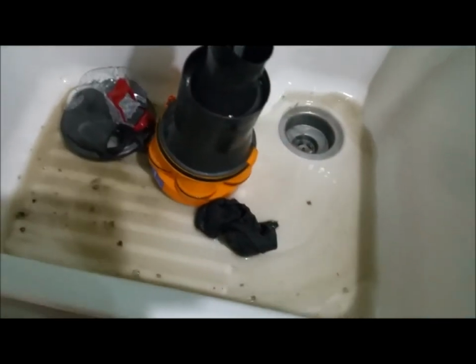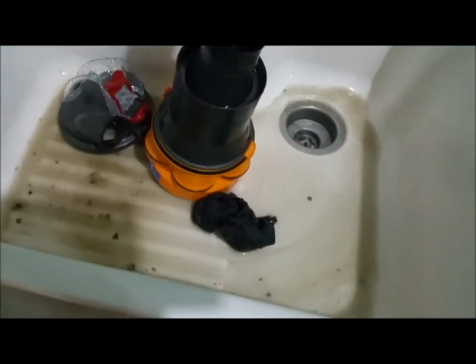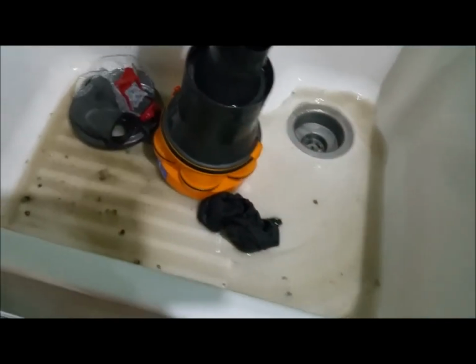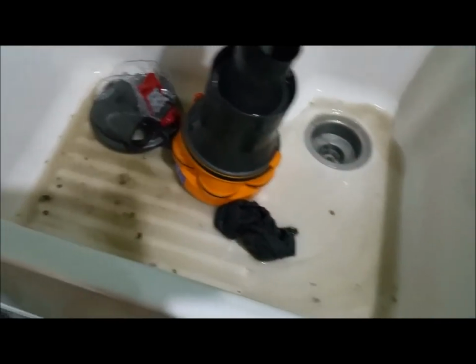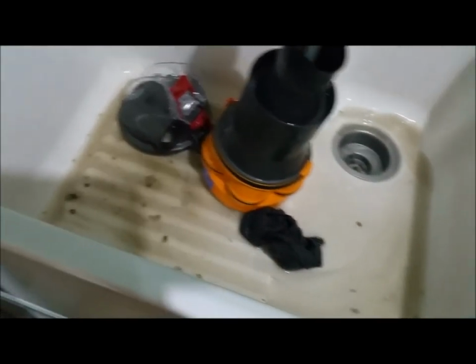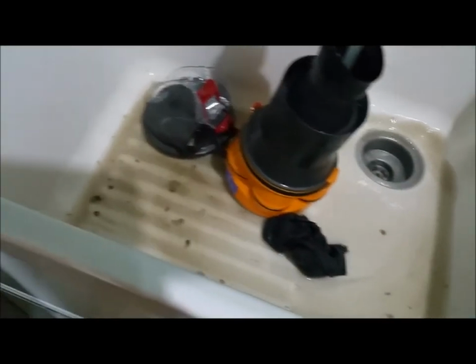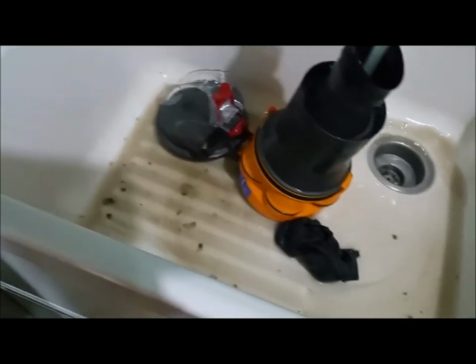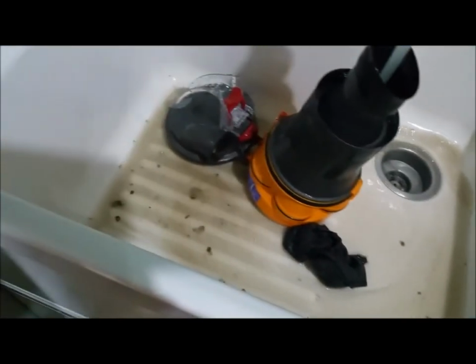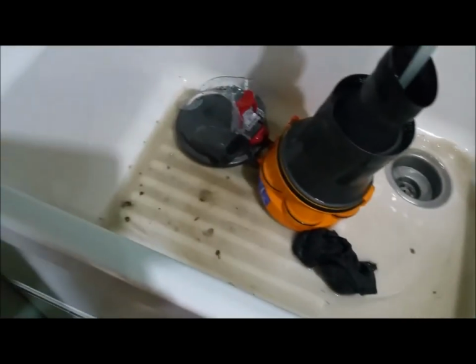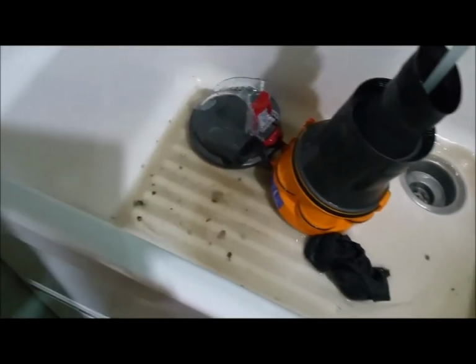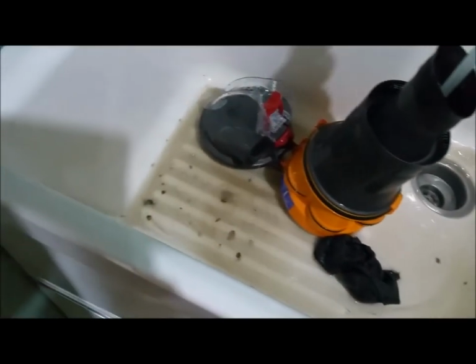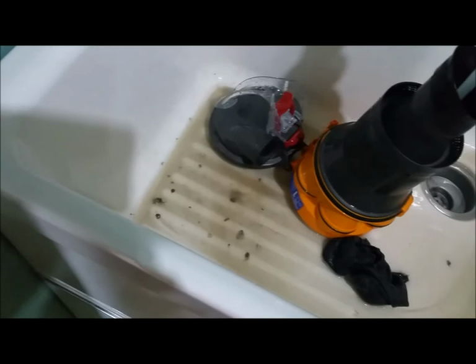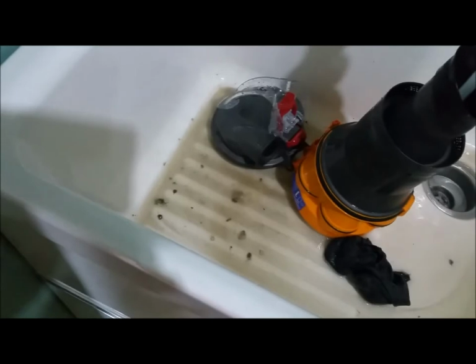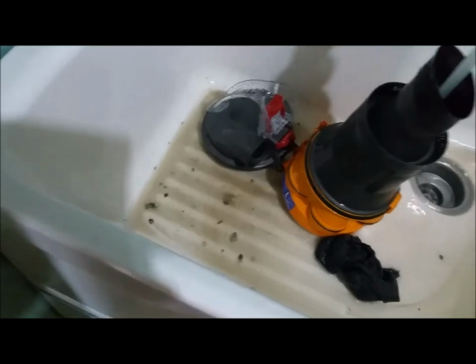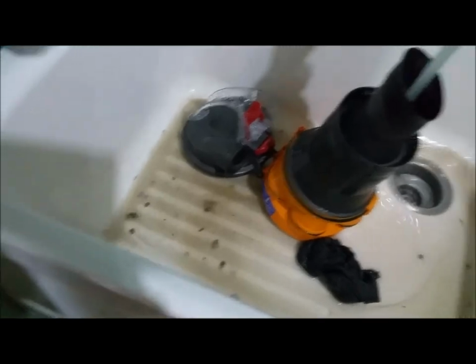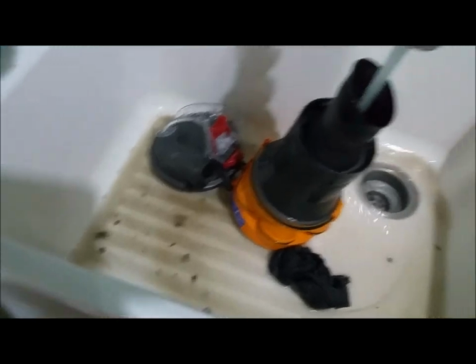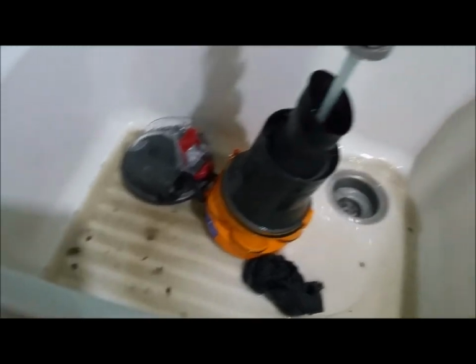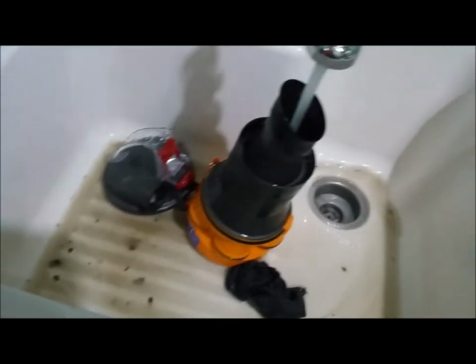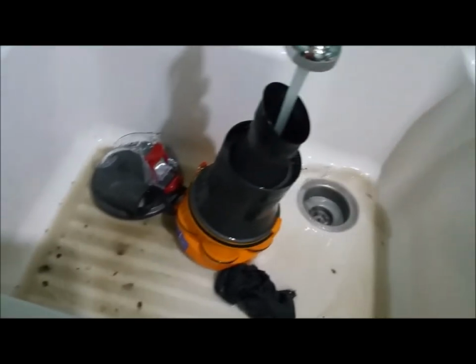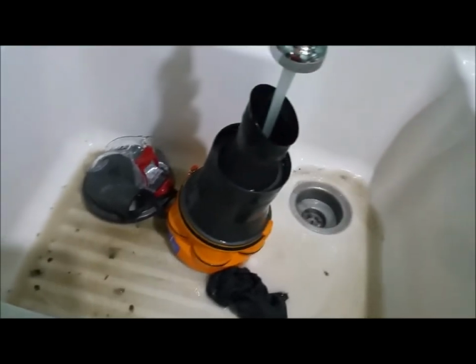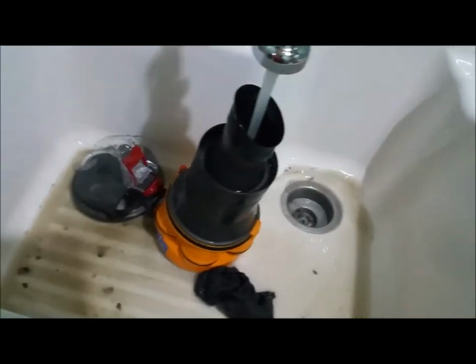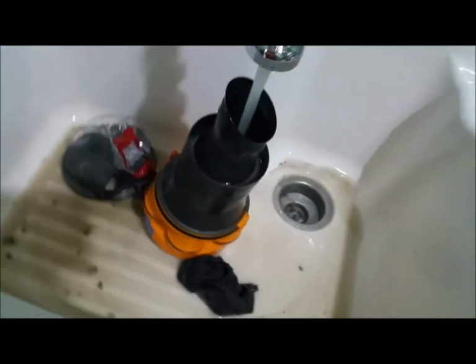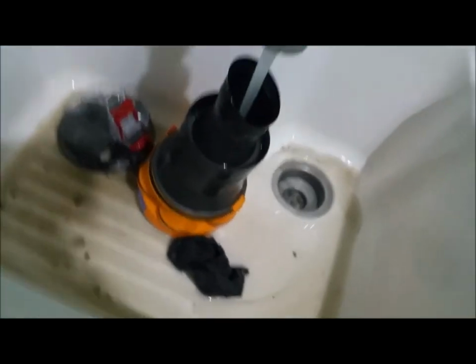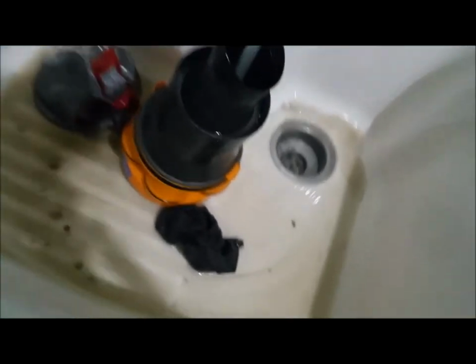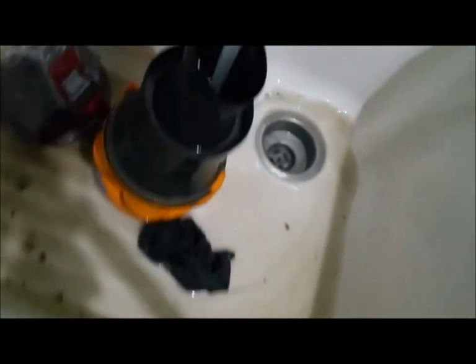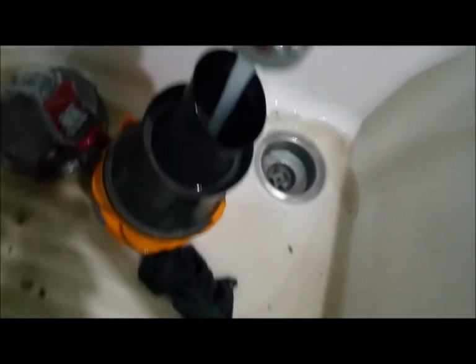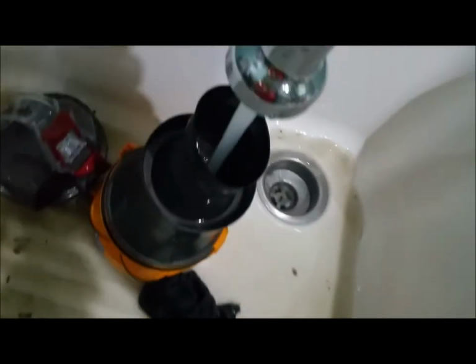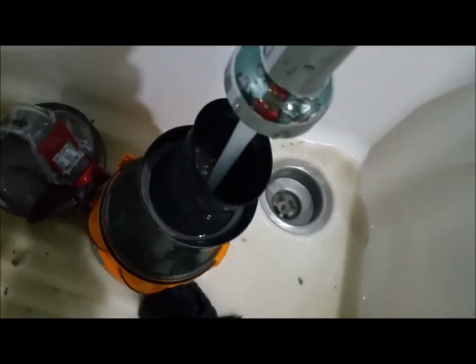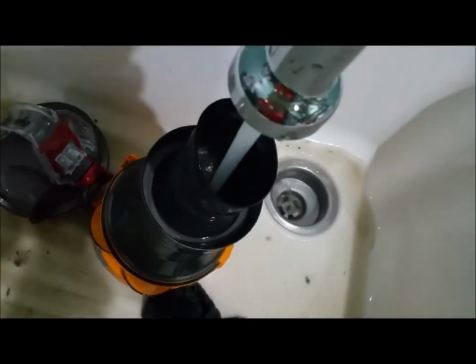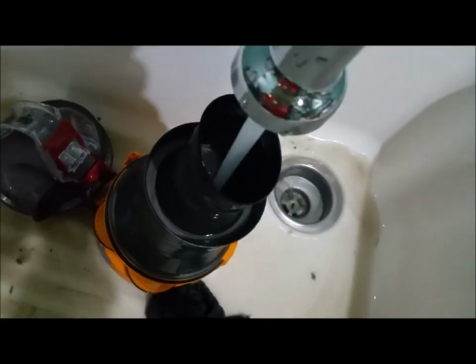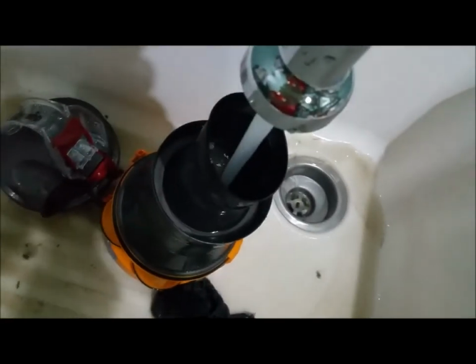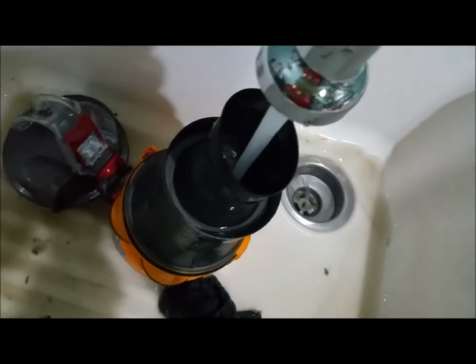How gross is this? Please tell me I'm not the only one with a filthy vacuum cleaner!